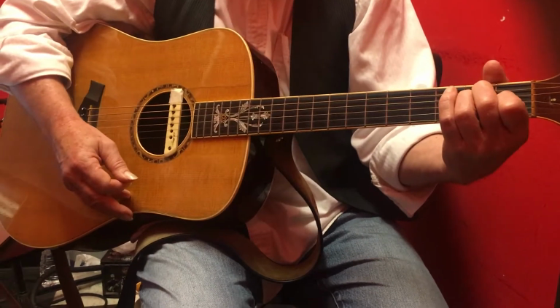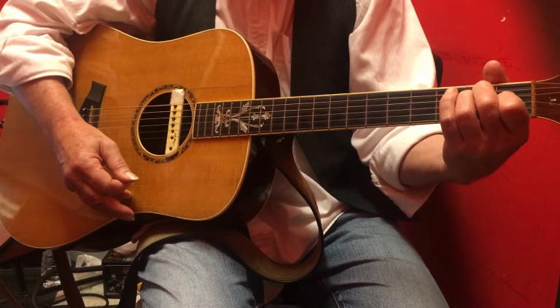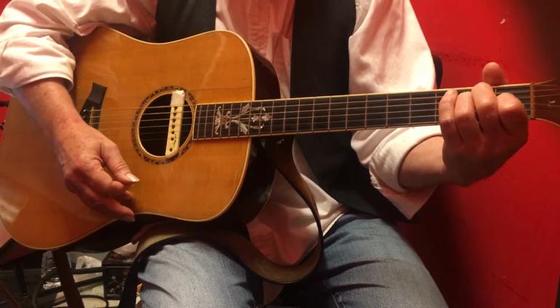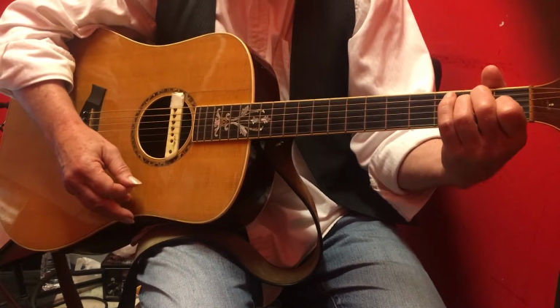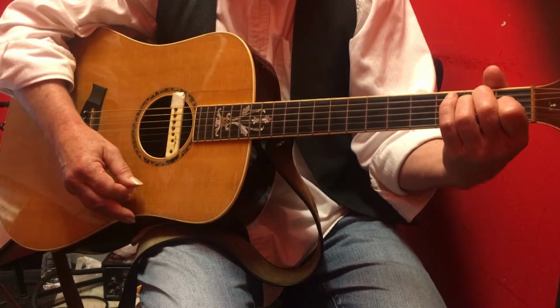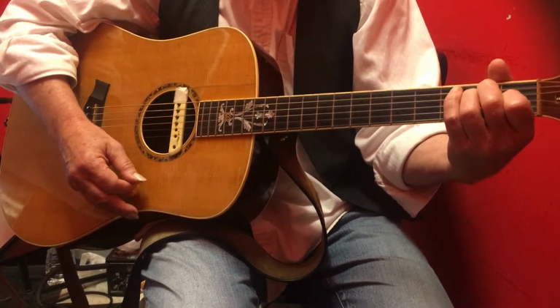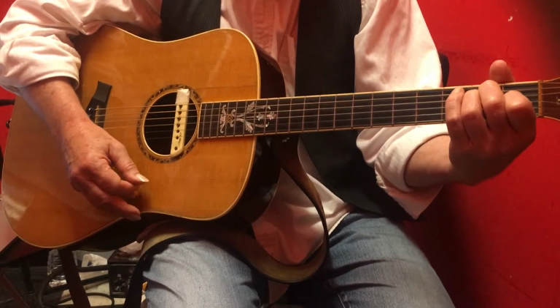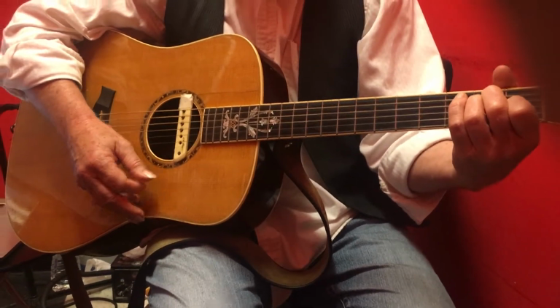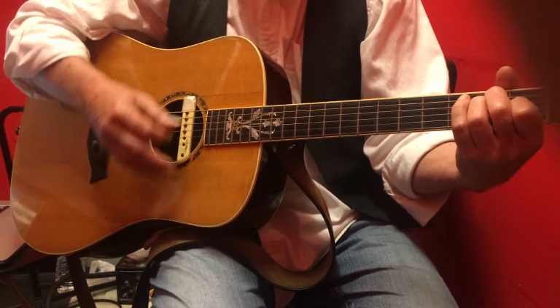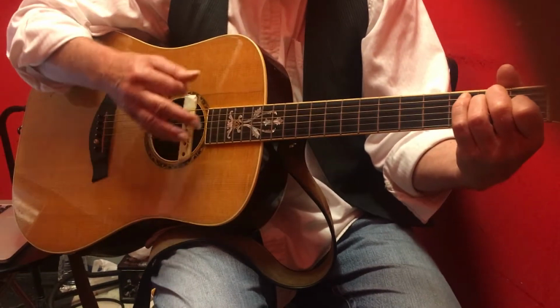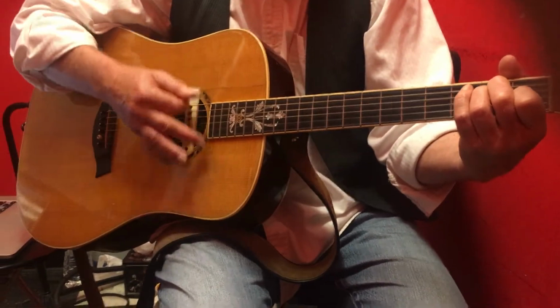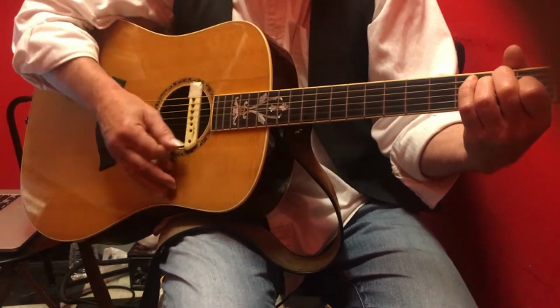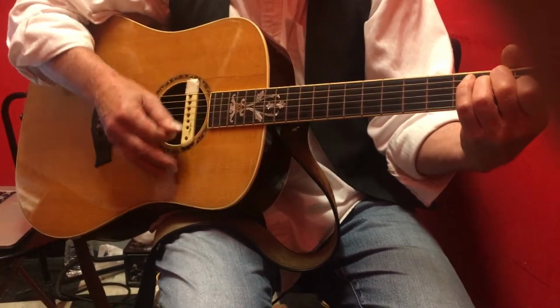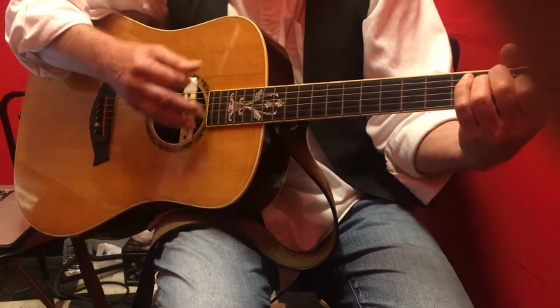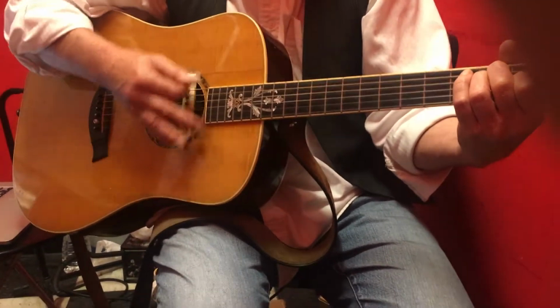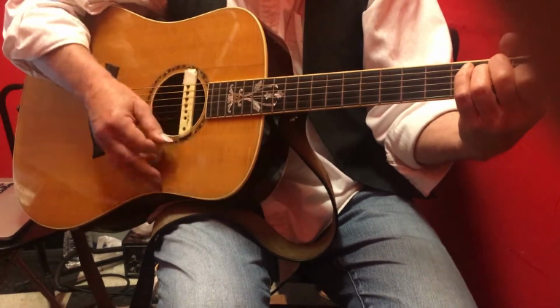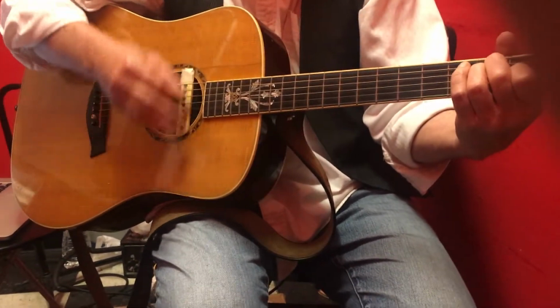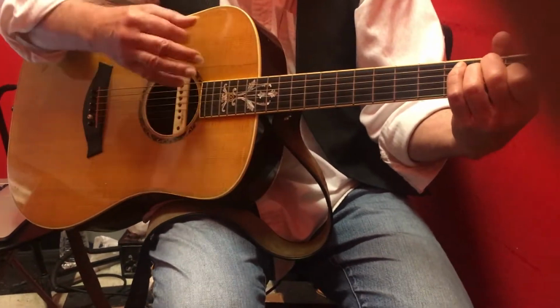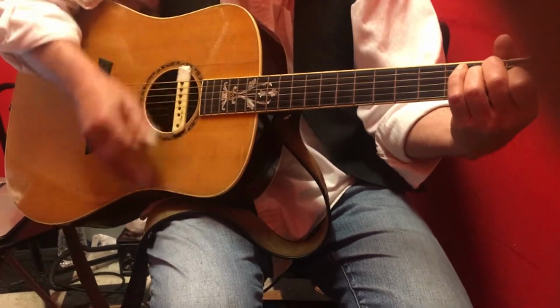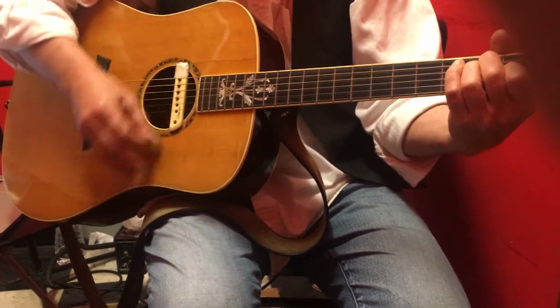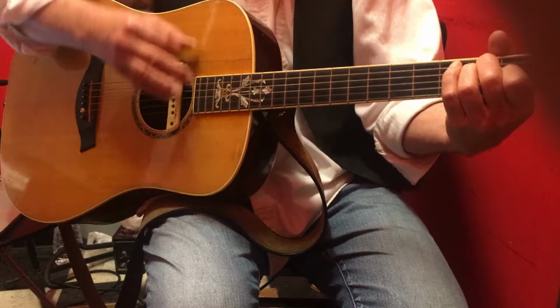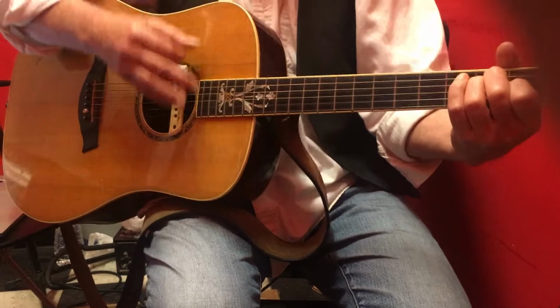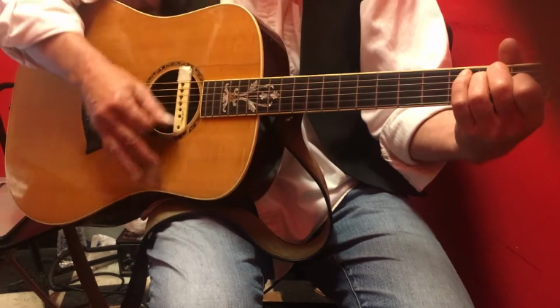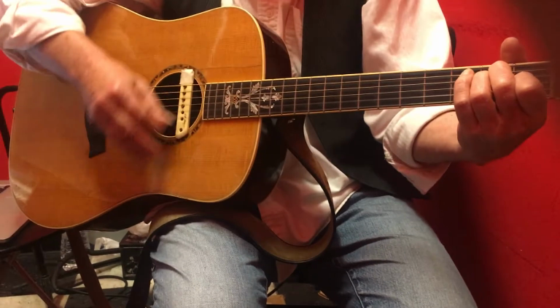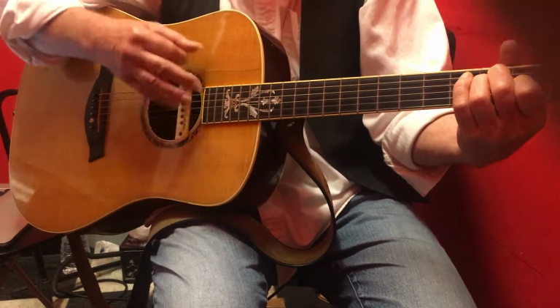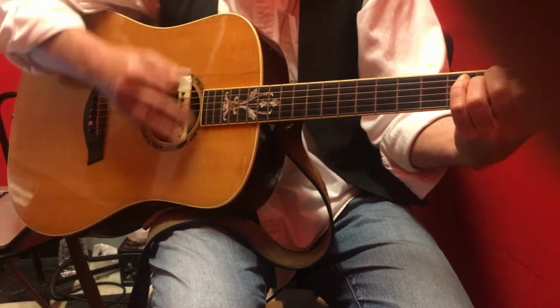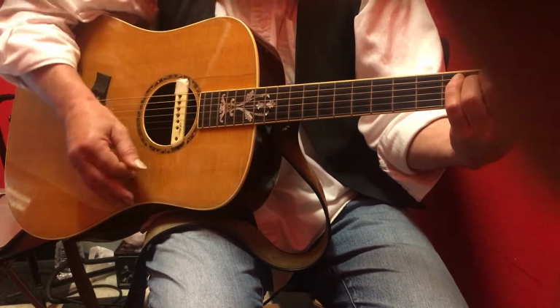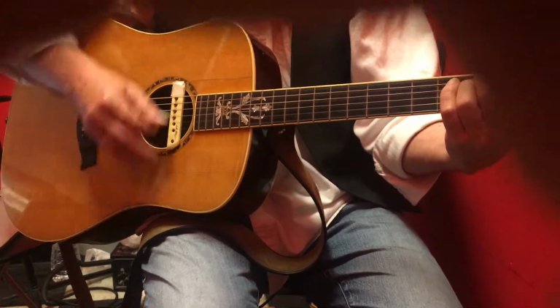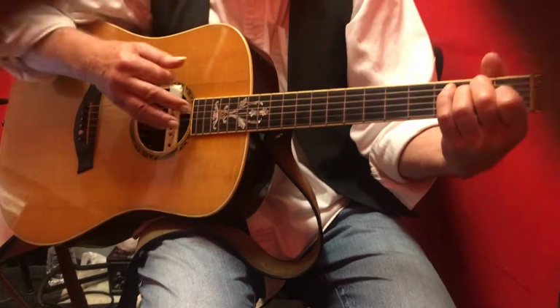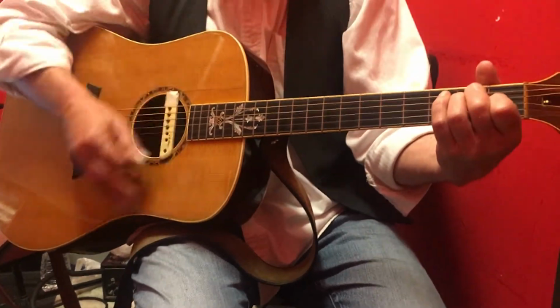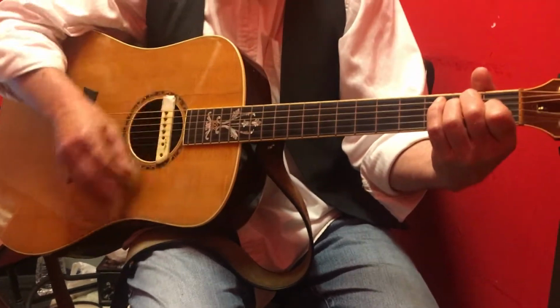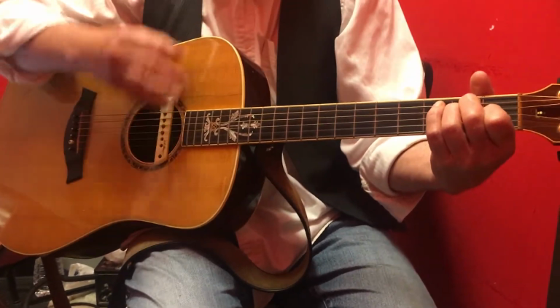Because the next one's going to also be up. Down, down, up, up, down, up, down, down, up.